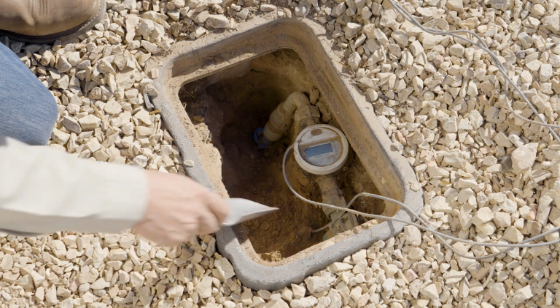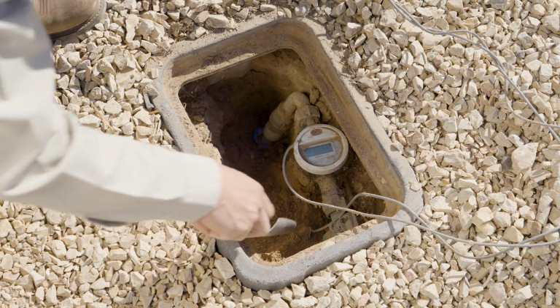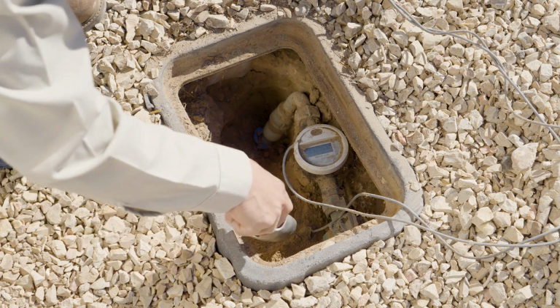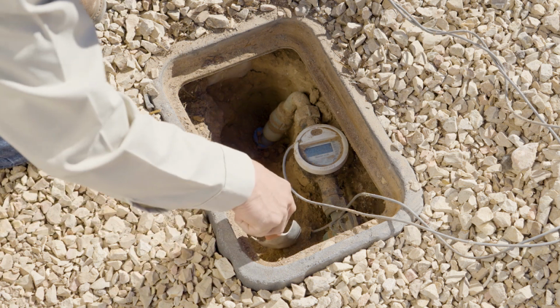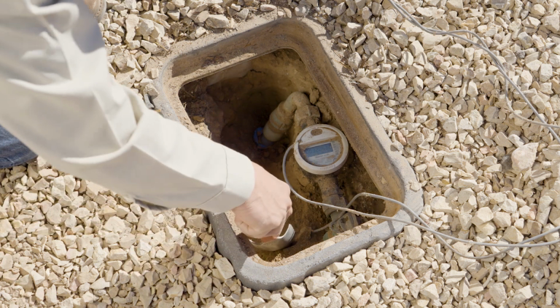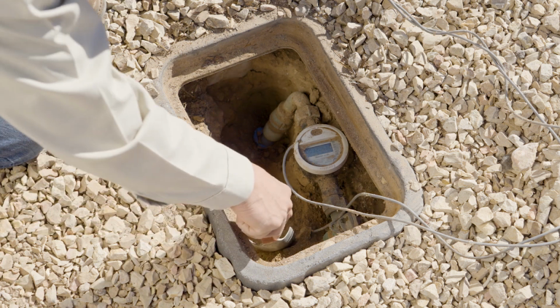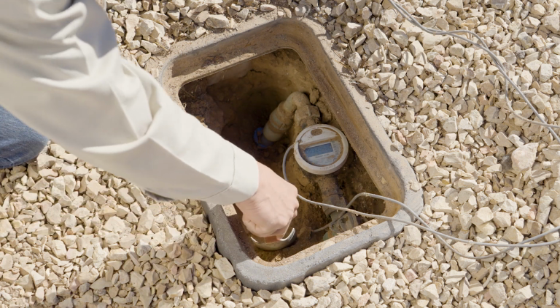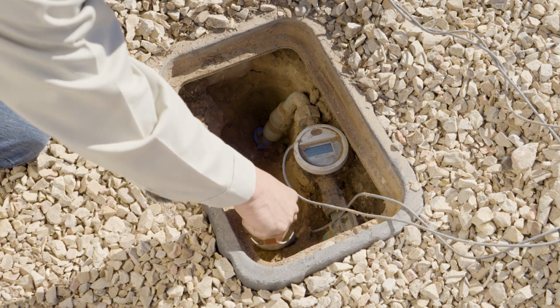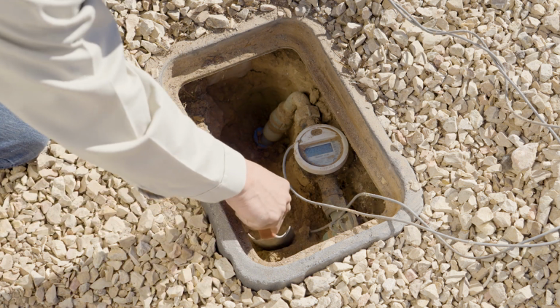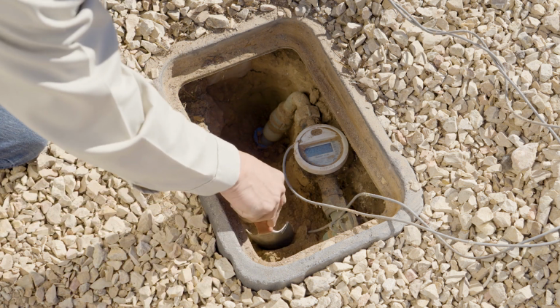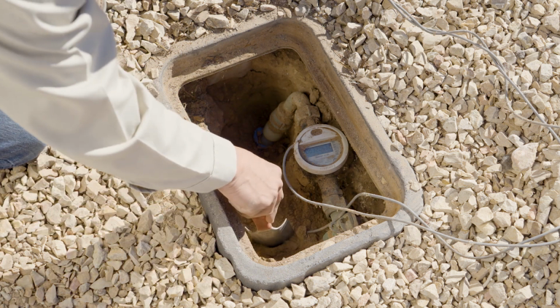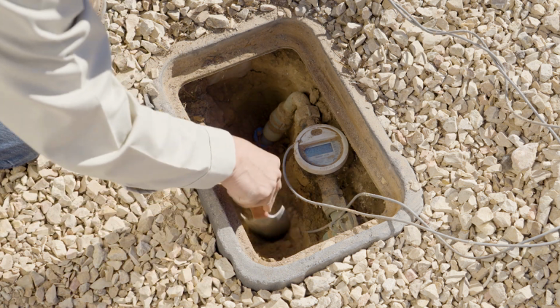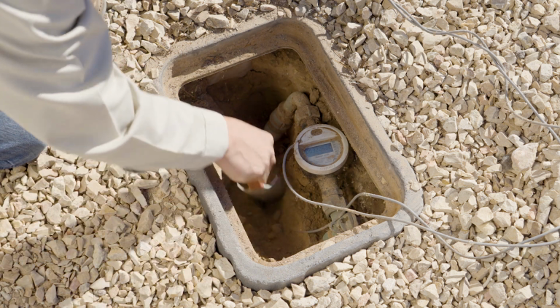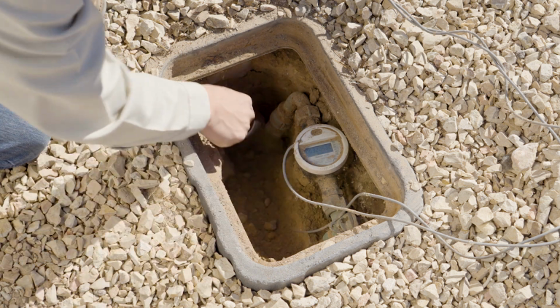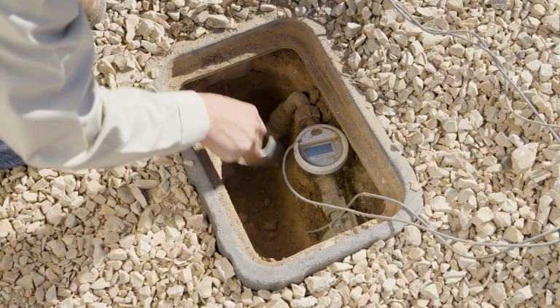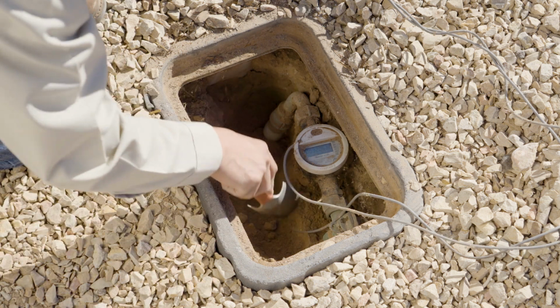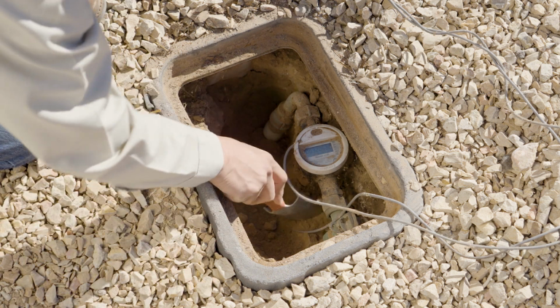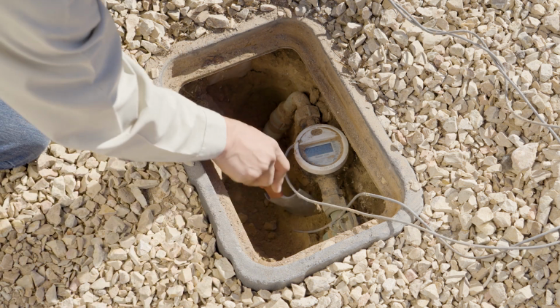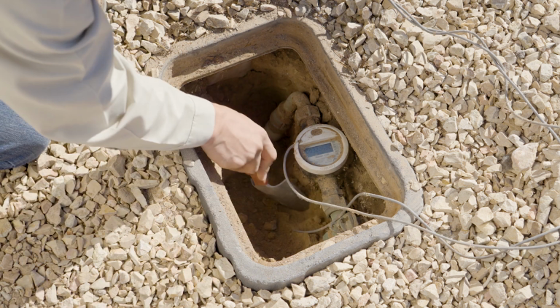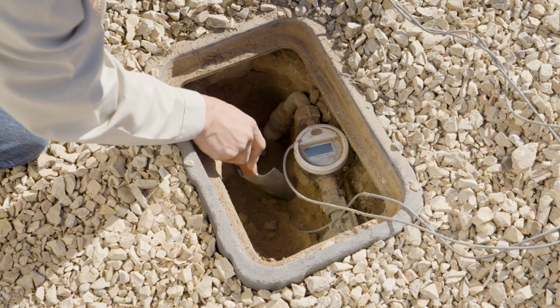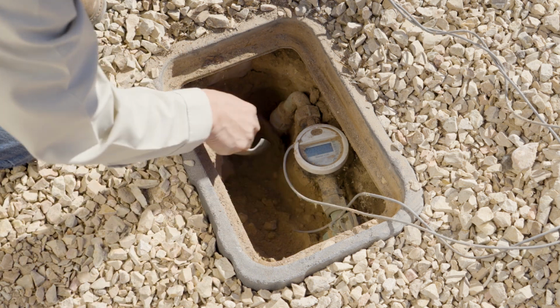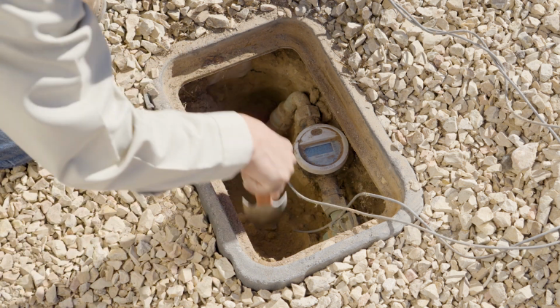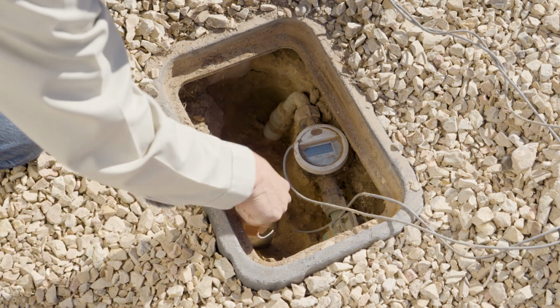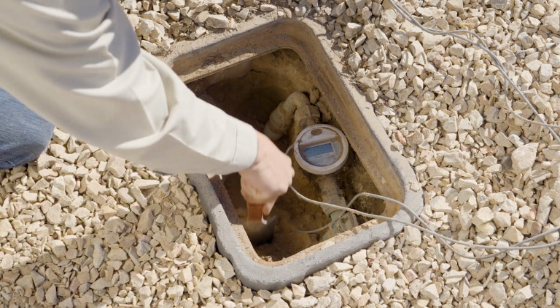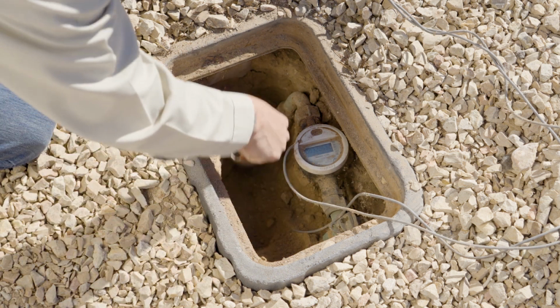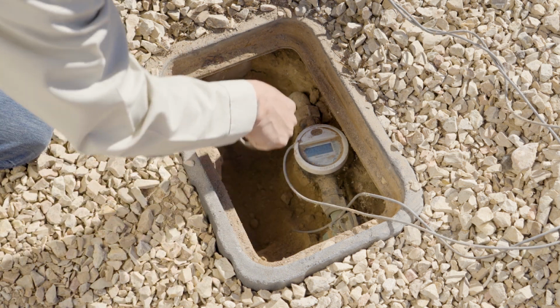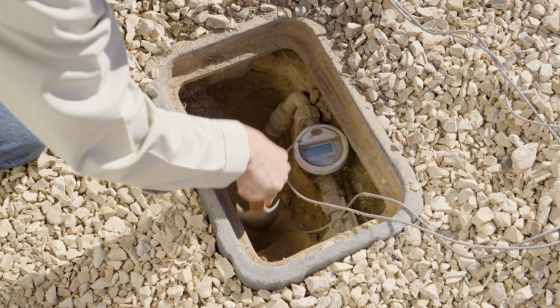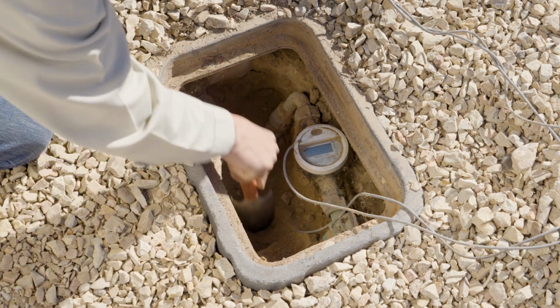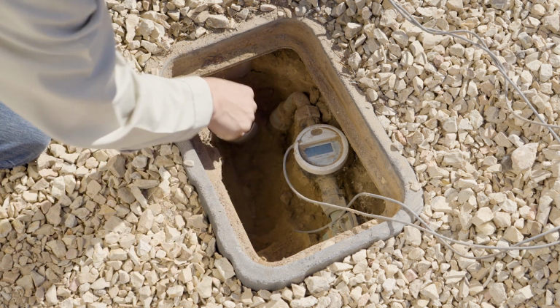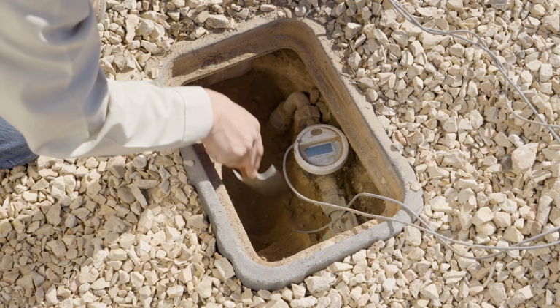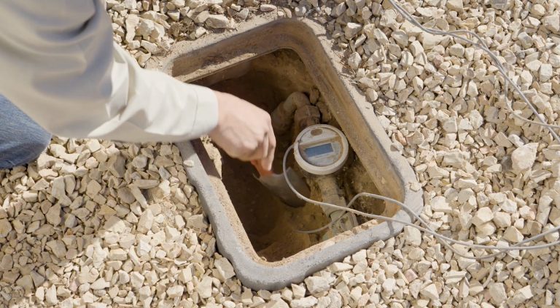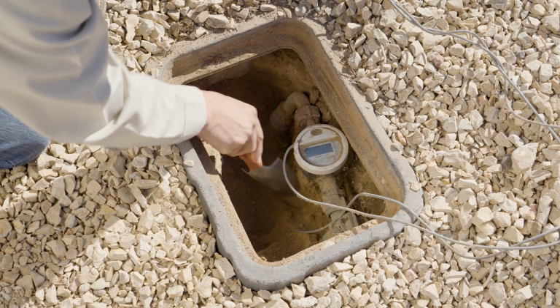We can take the dirt that we removed and put it back, that way your line doesn't freeze over.